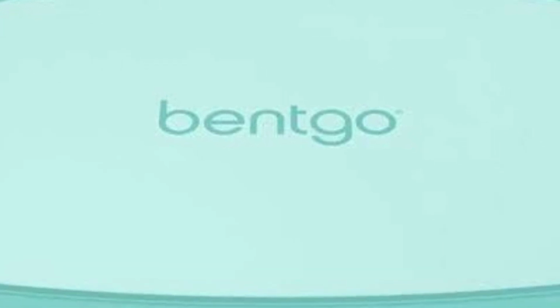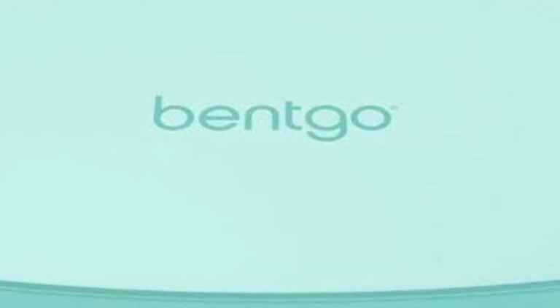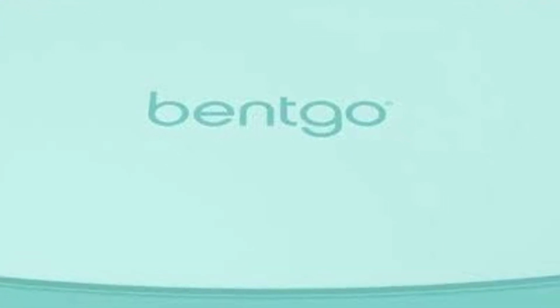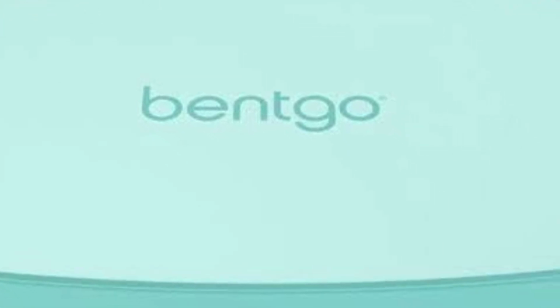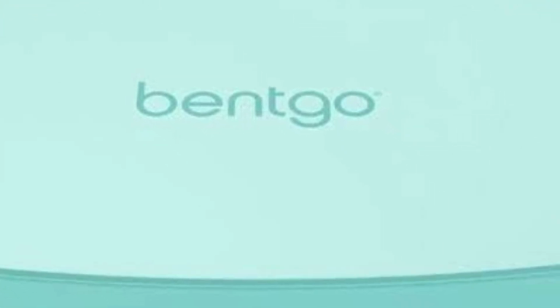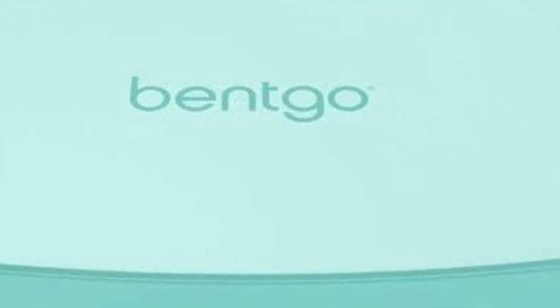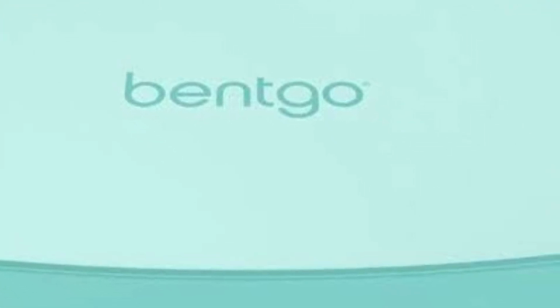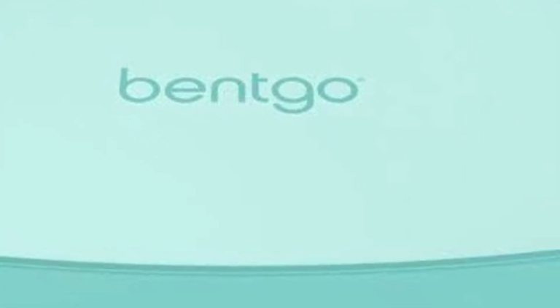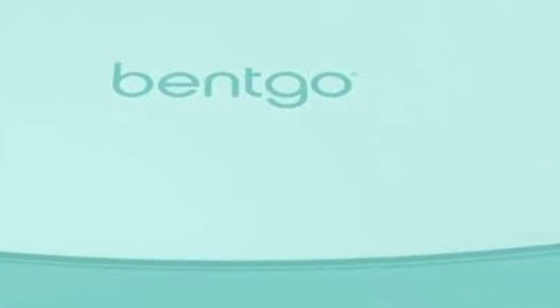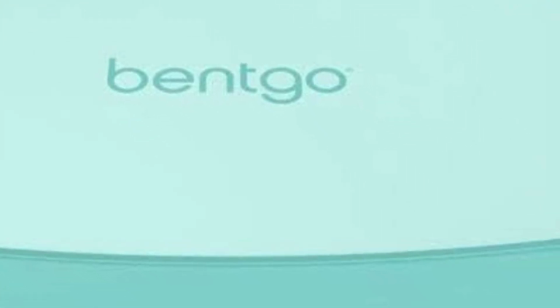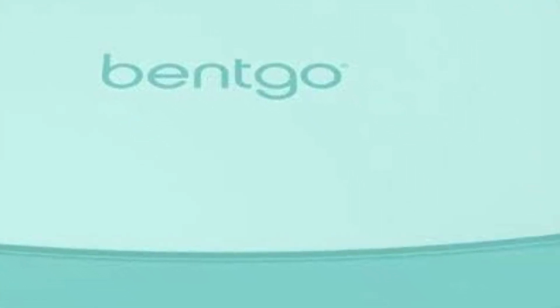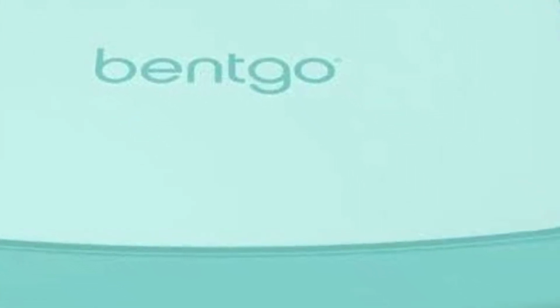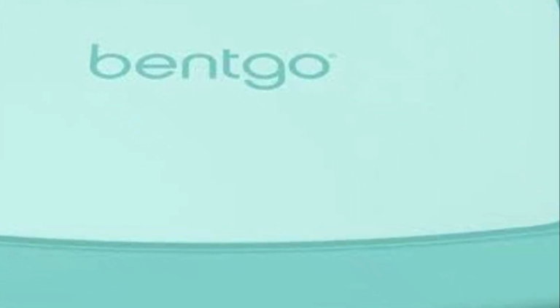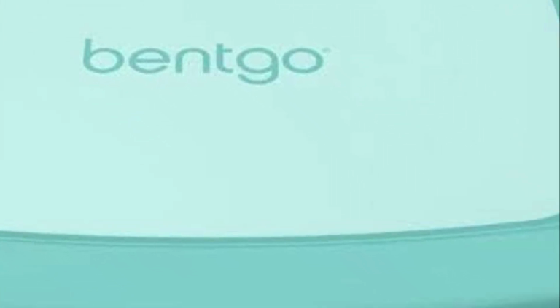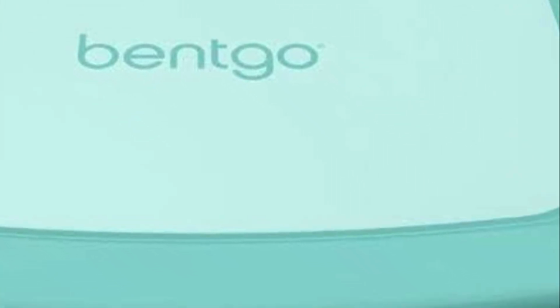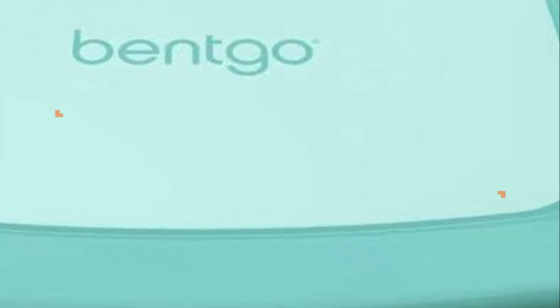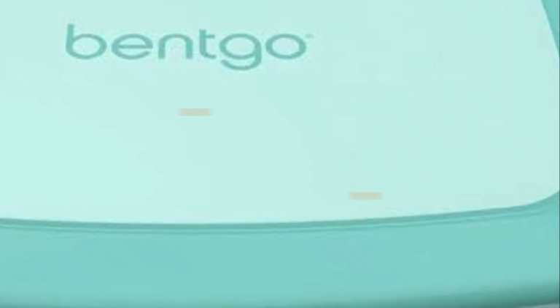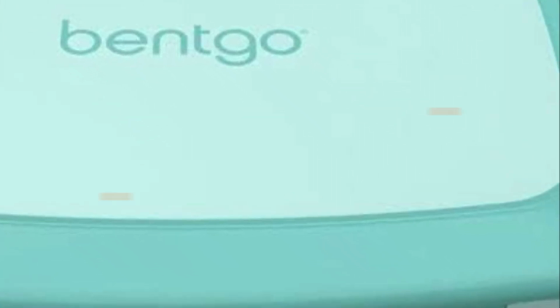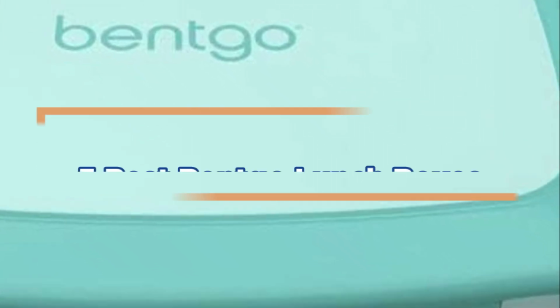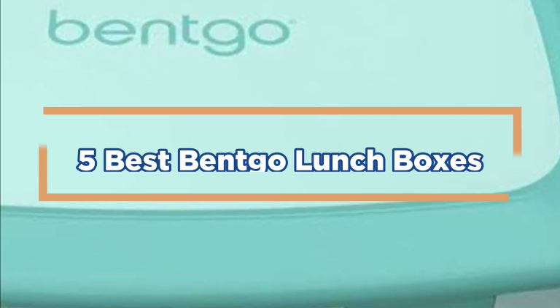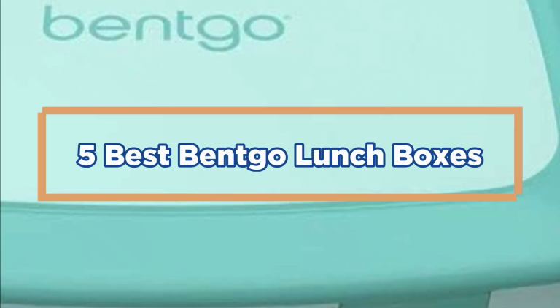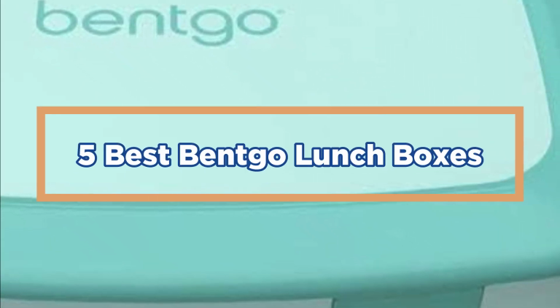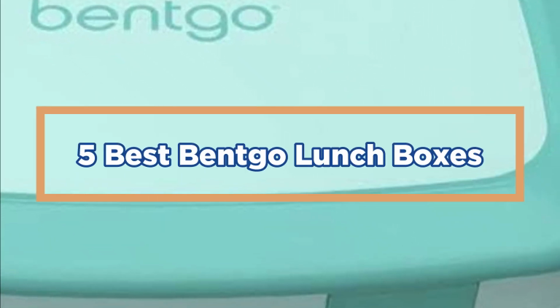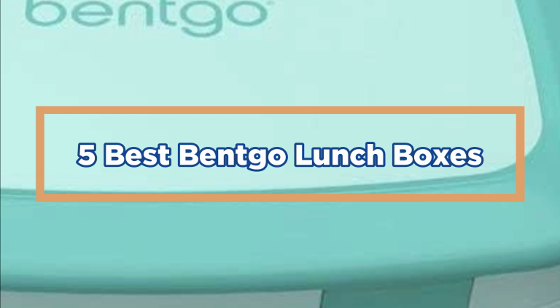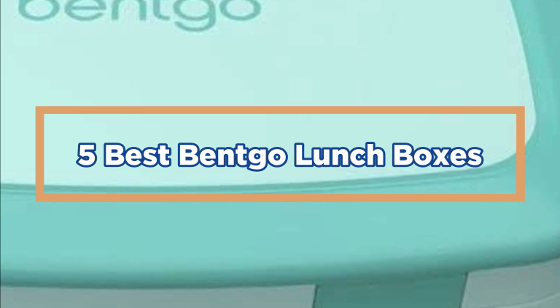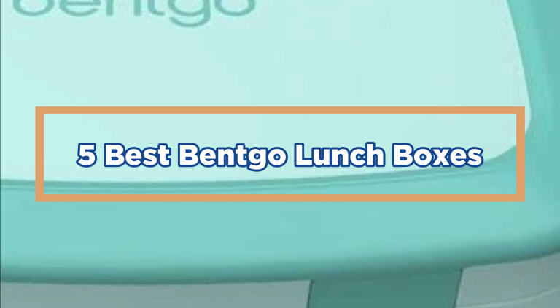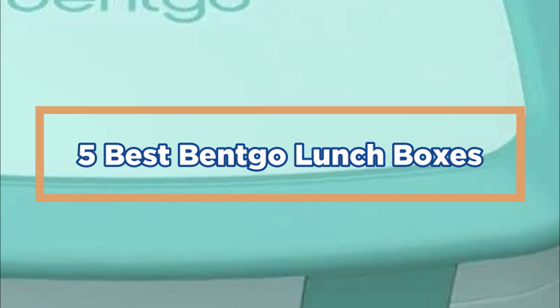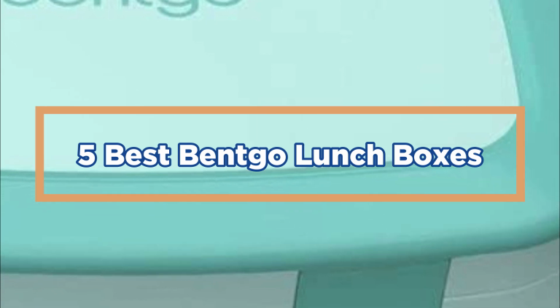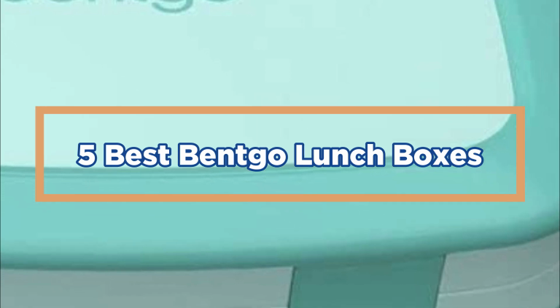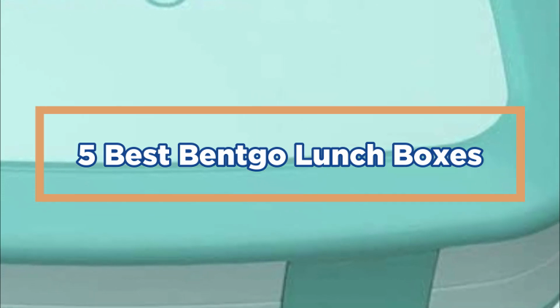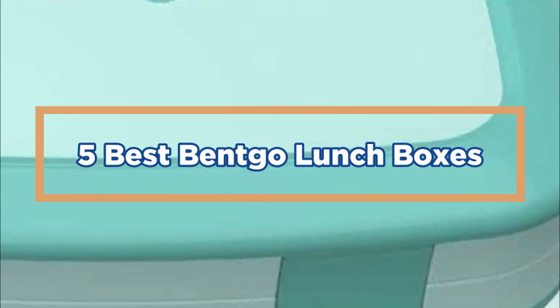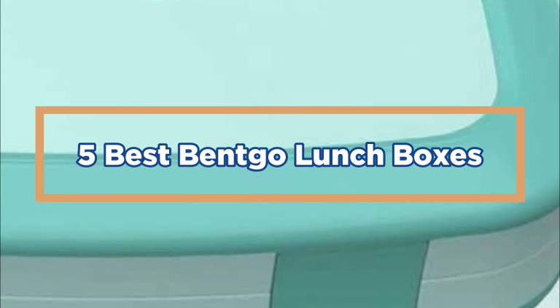In today's video, we will show you the top 5 best Bentco Lunchboxes. So, let's get started.